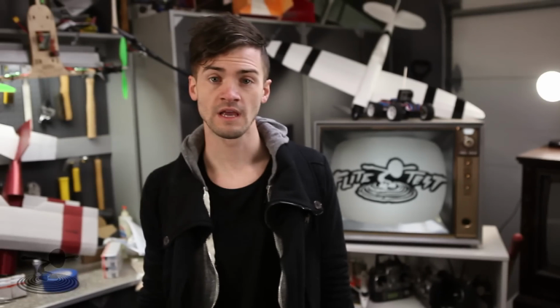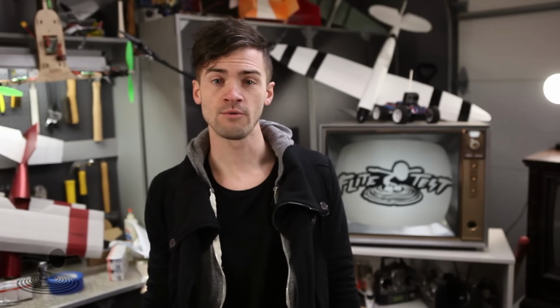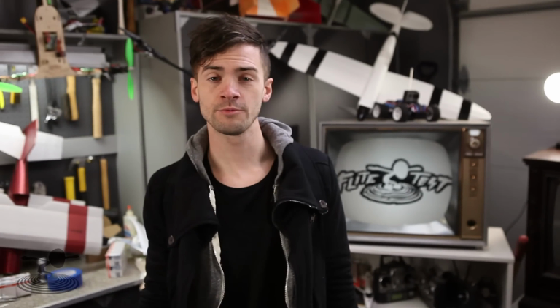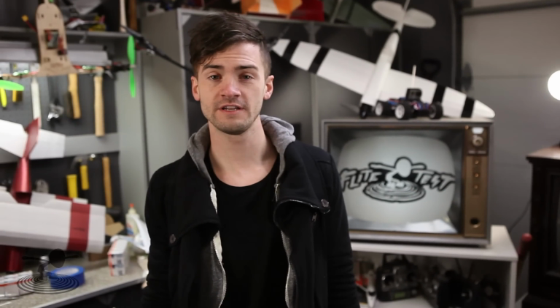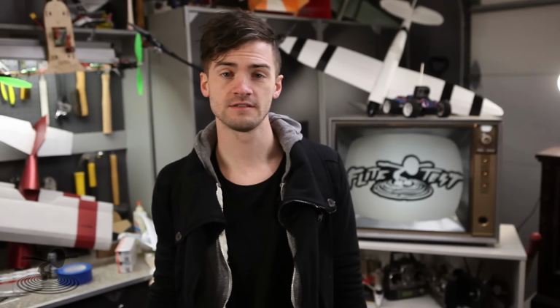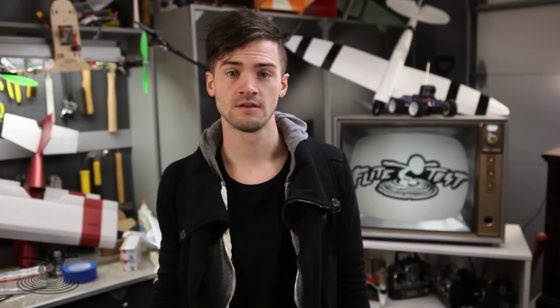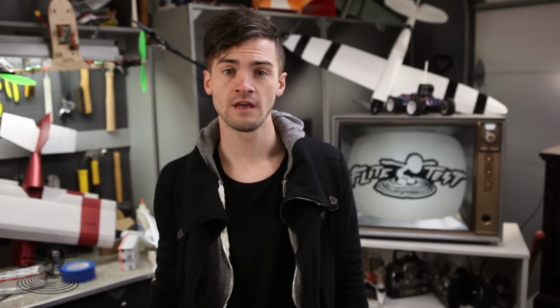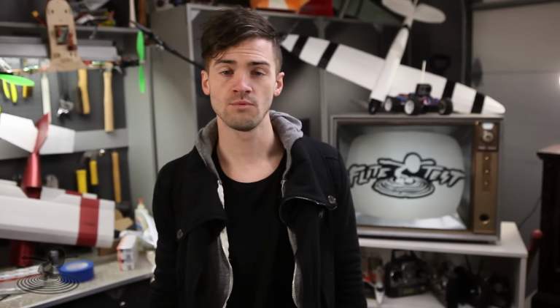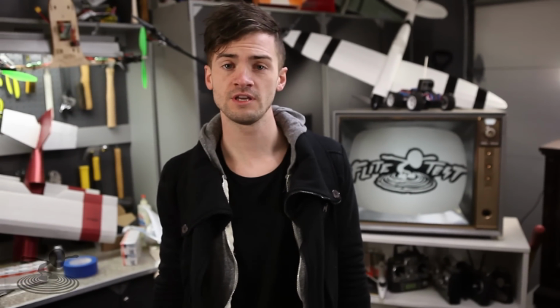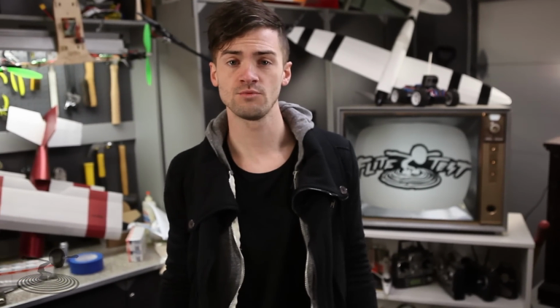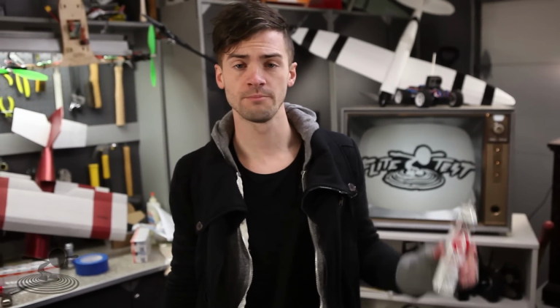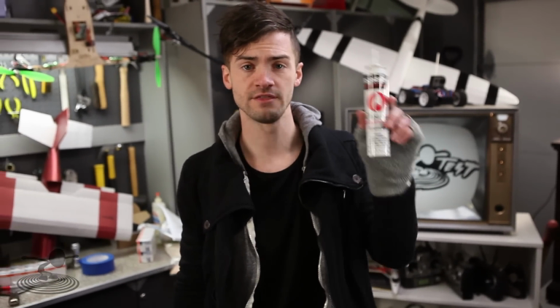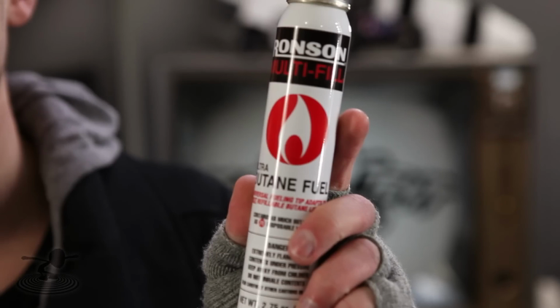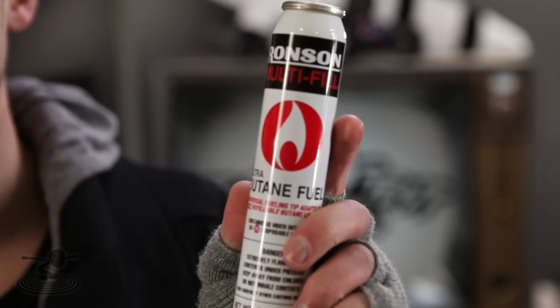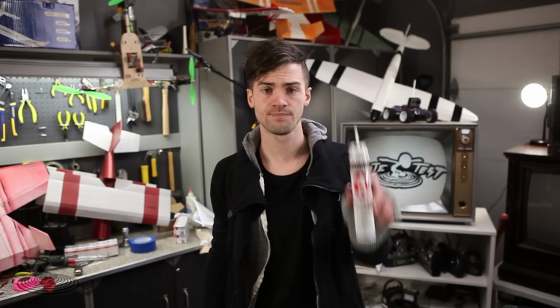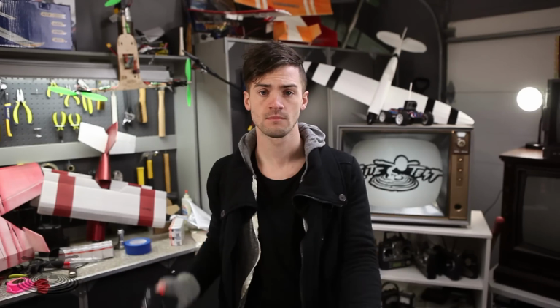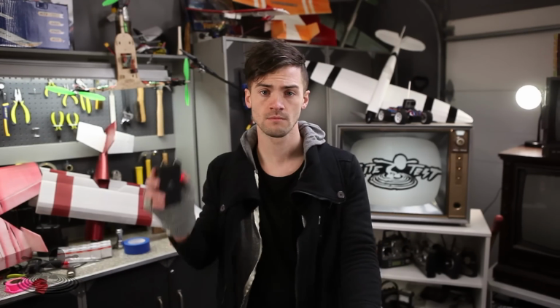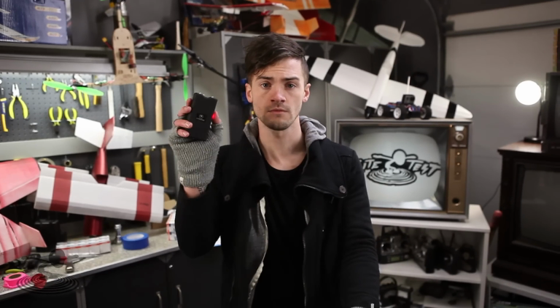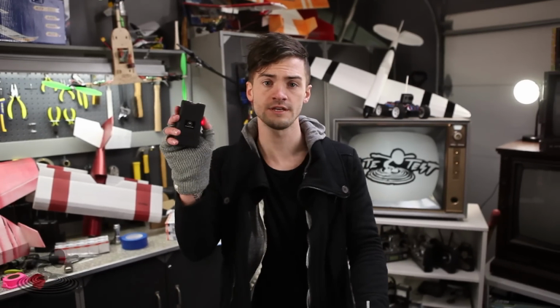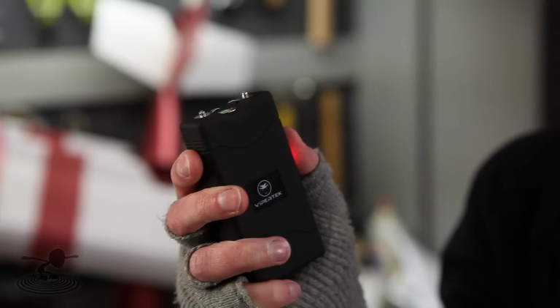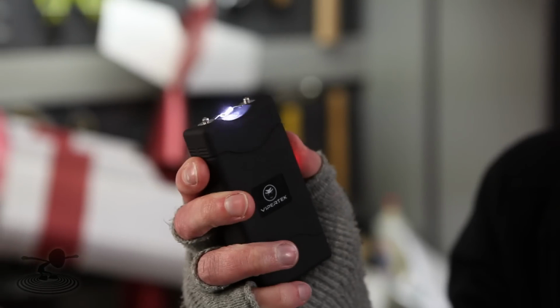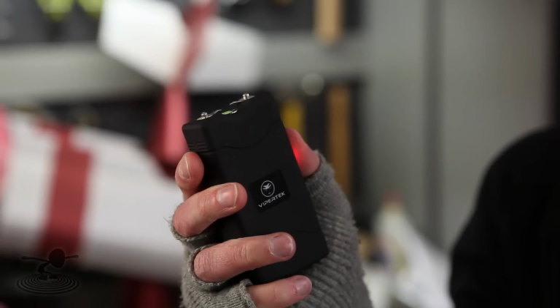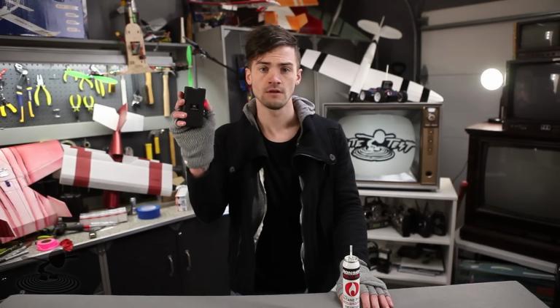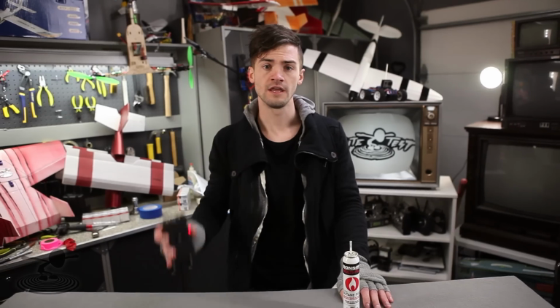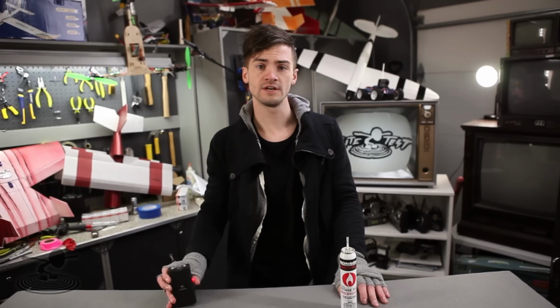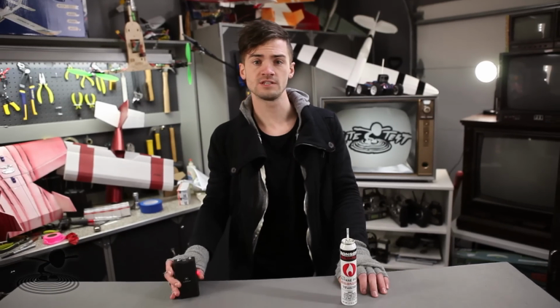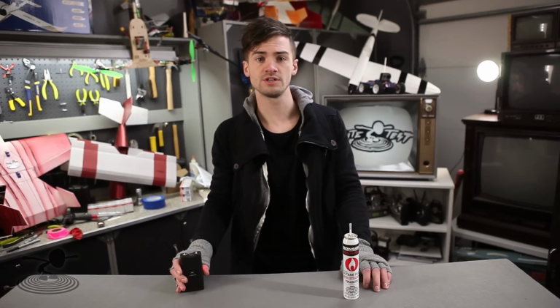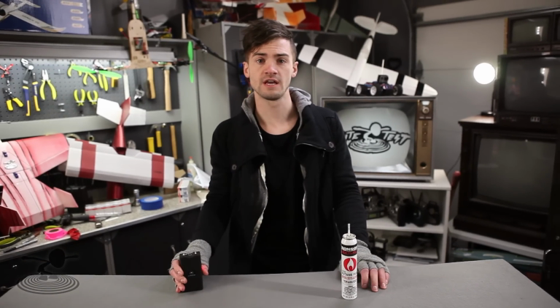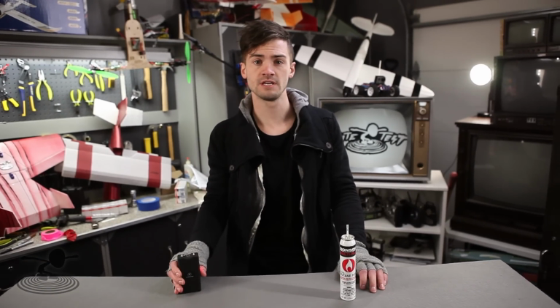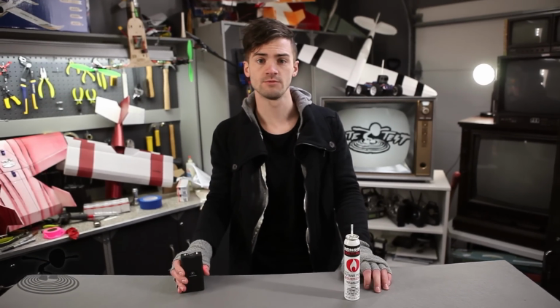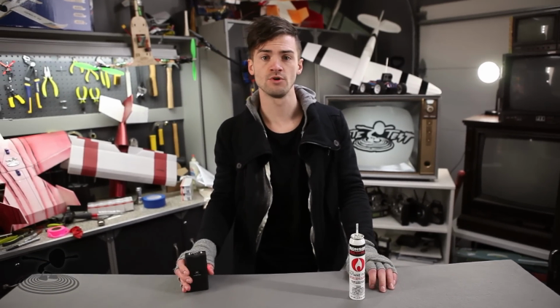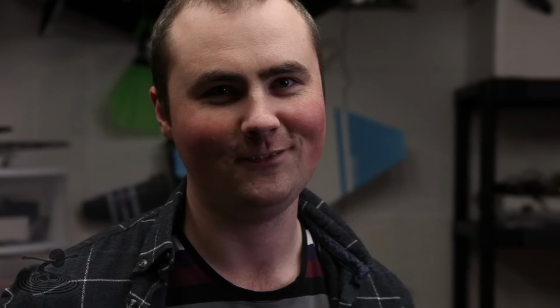Hi, welcome to Flight Test. Hey, what do you get when you combine this, this, and a crazy Swedish guy in a basement with no windows?